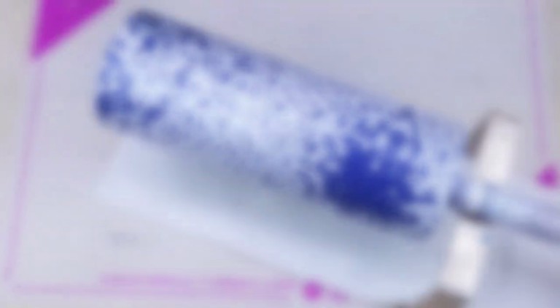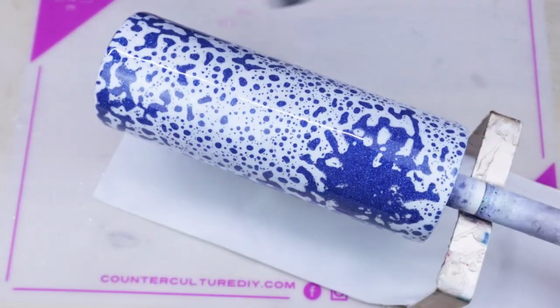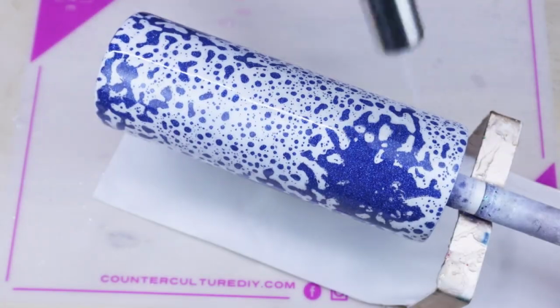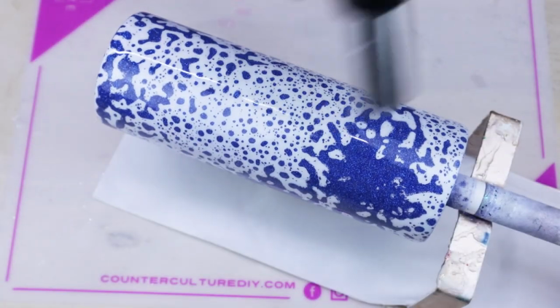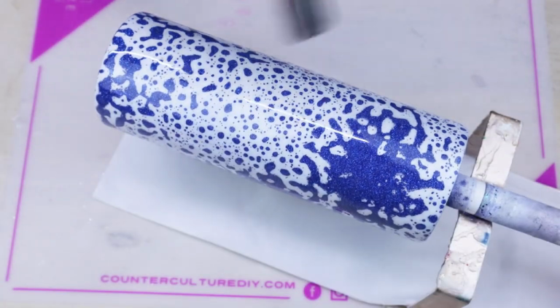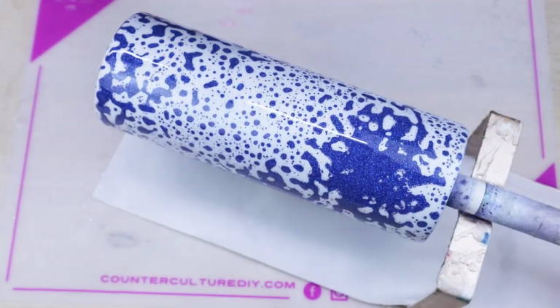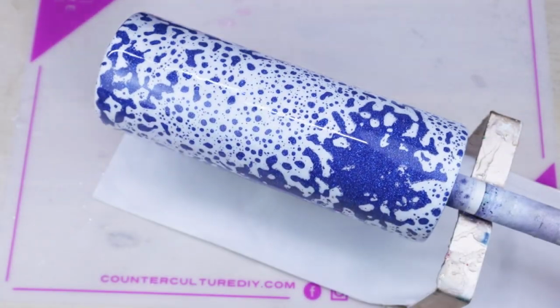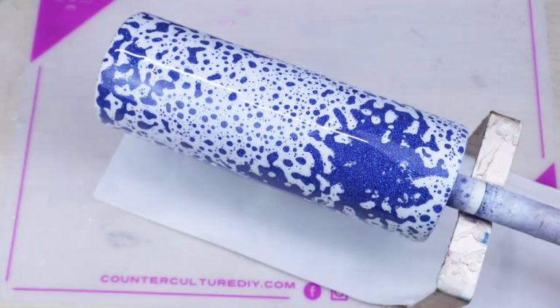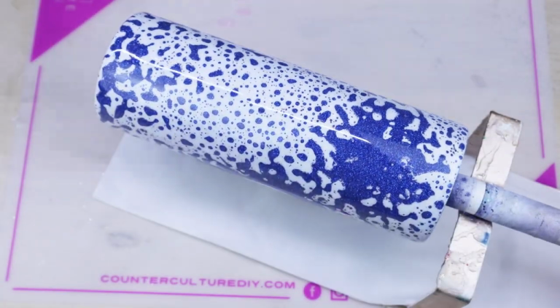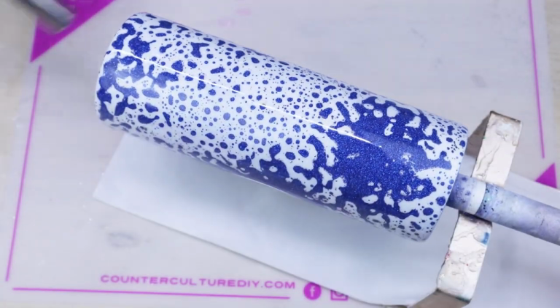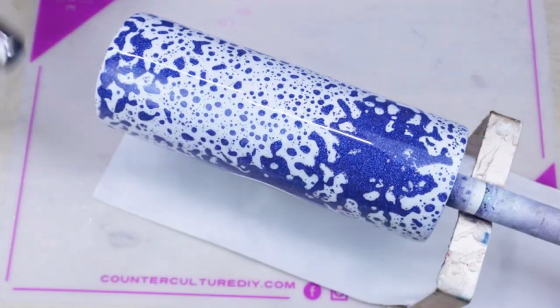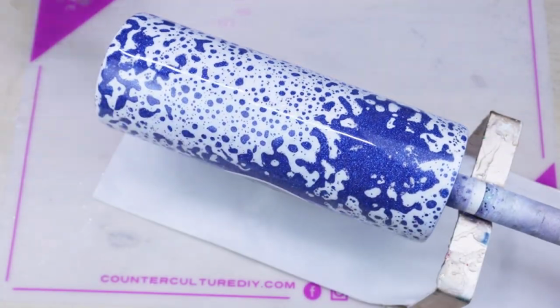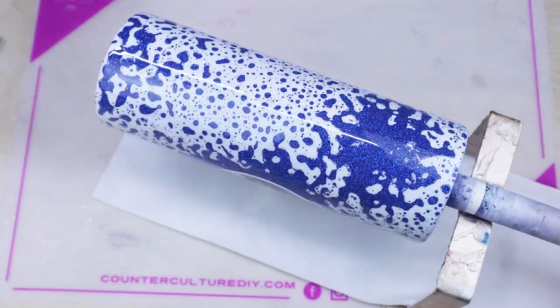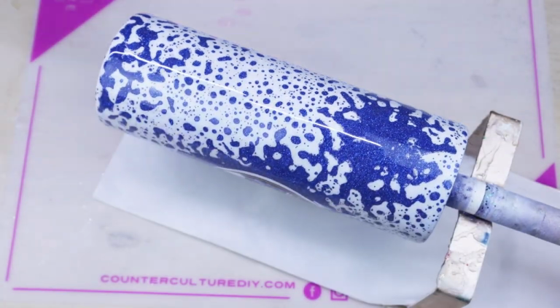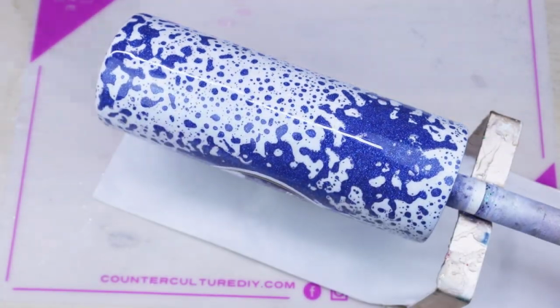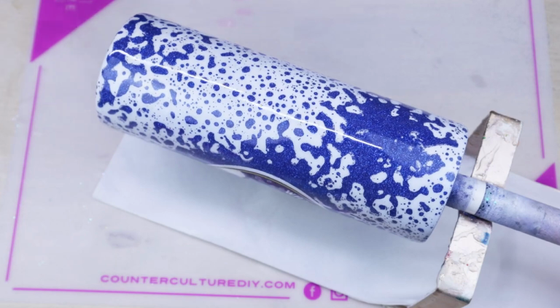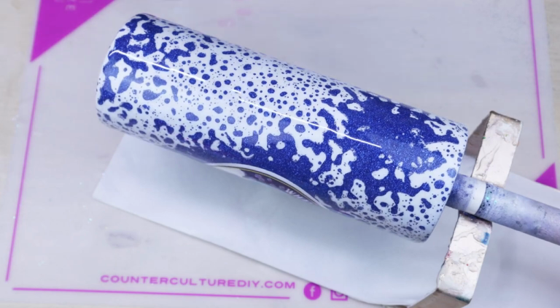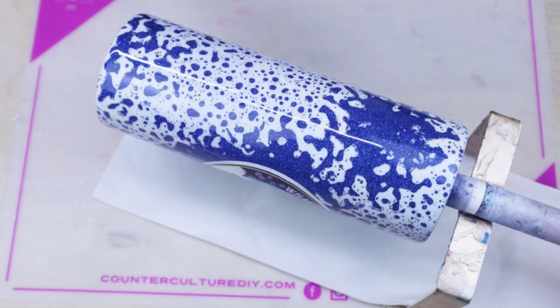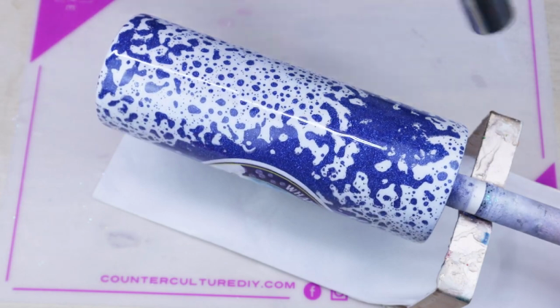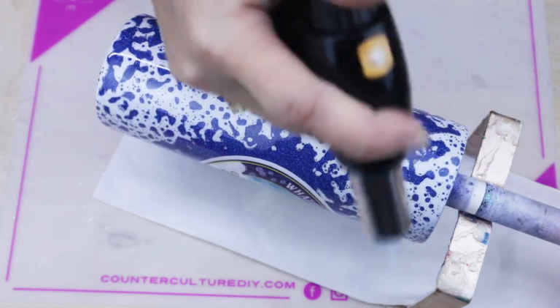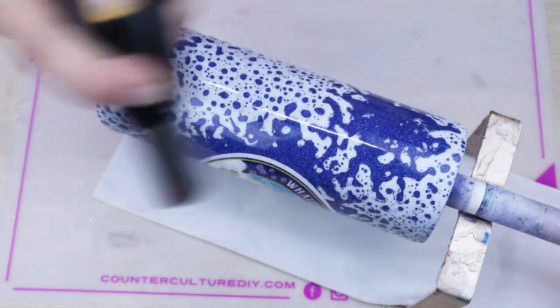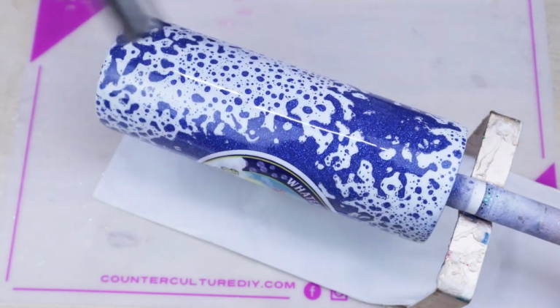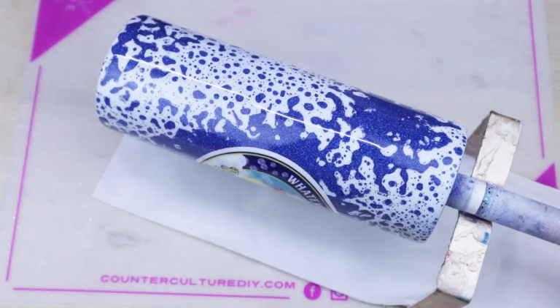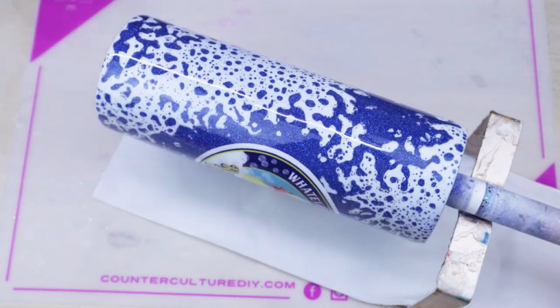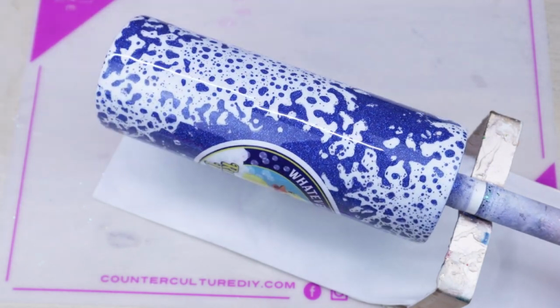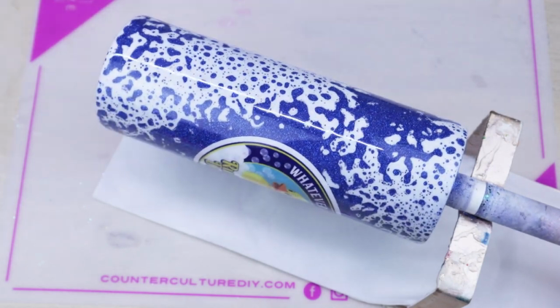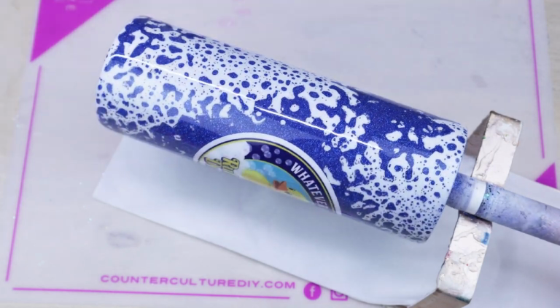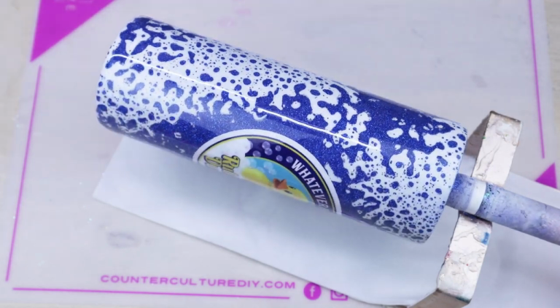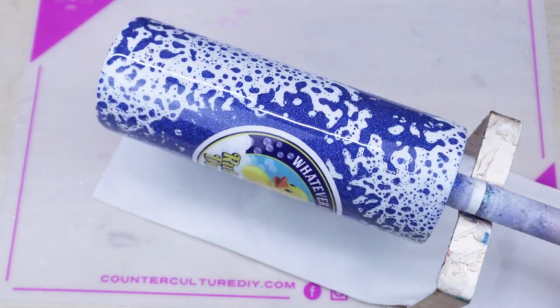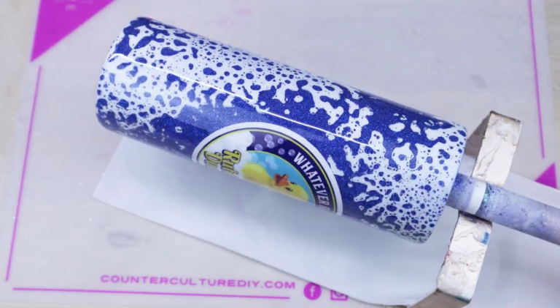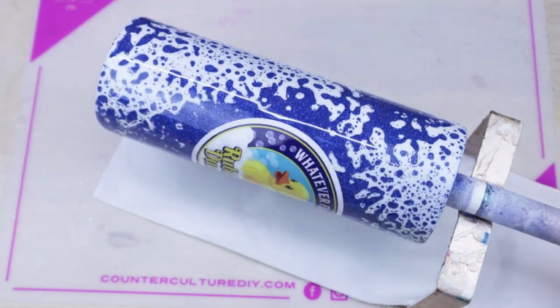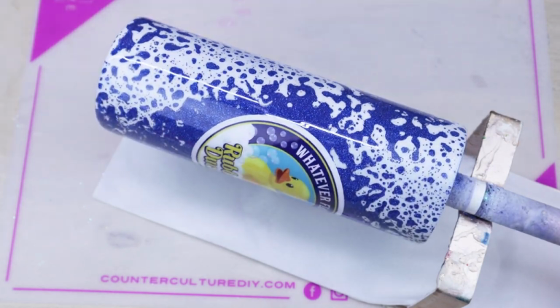As with any coats of epoxy, make sure to use your heat torch to pop any bubbles that you may or may not be able to see.